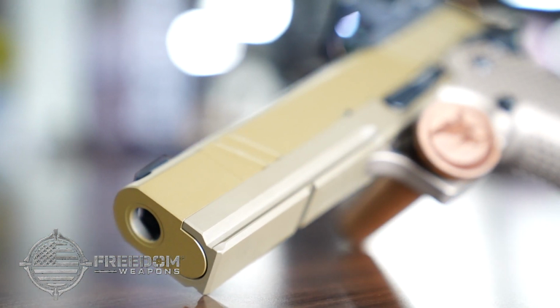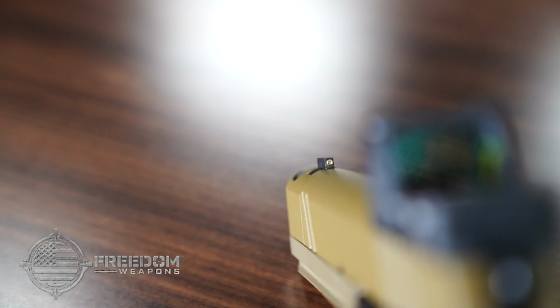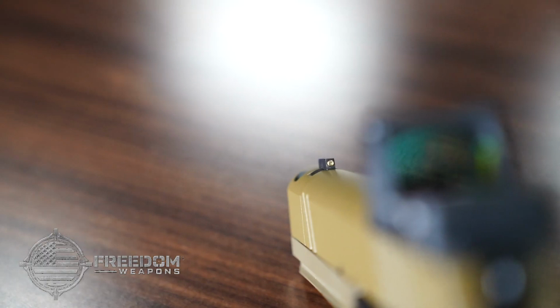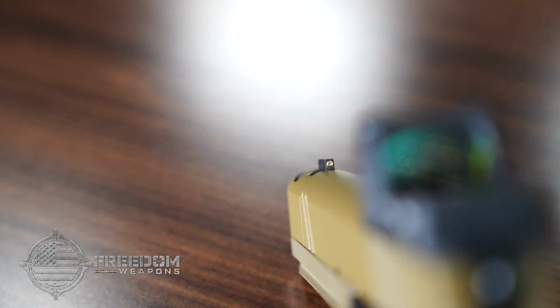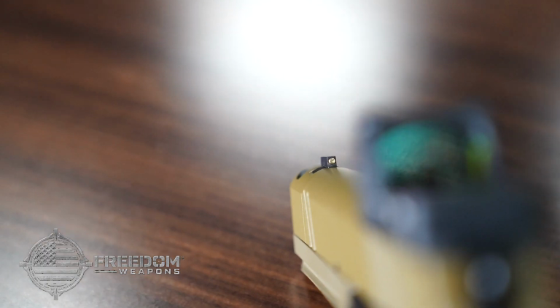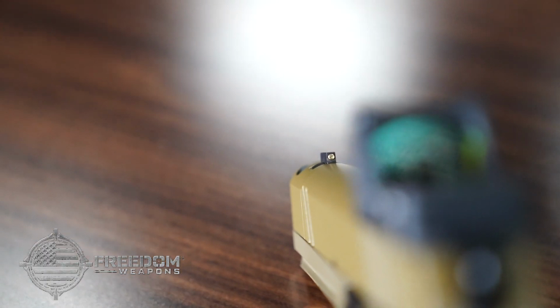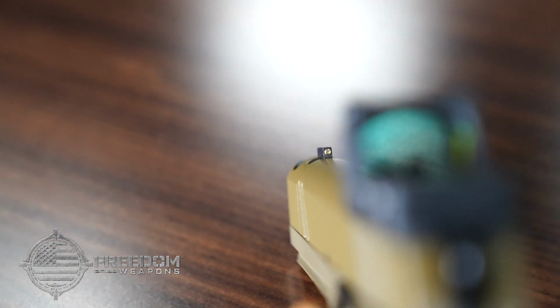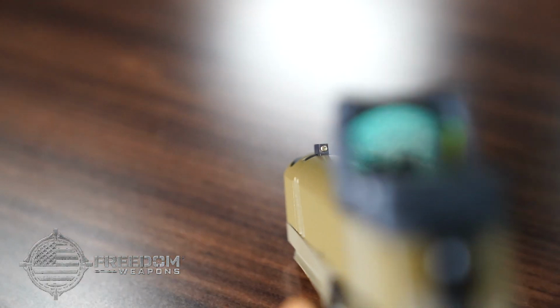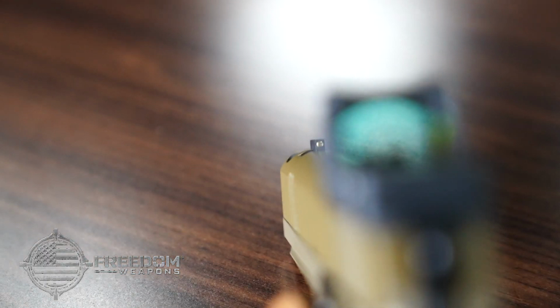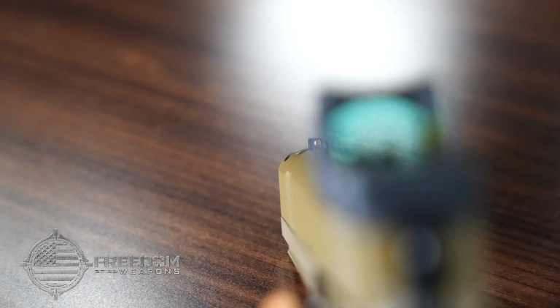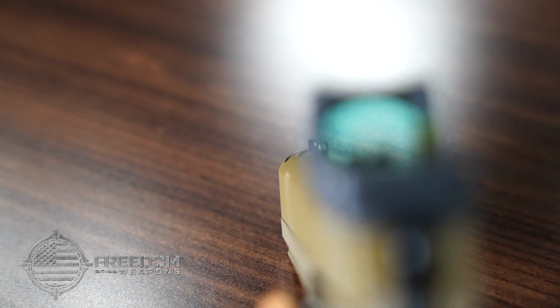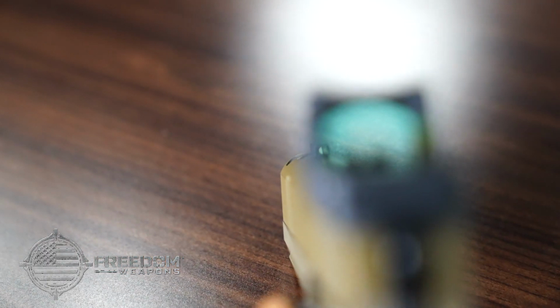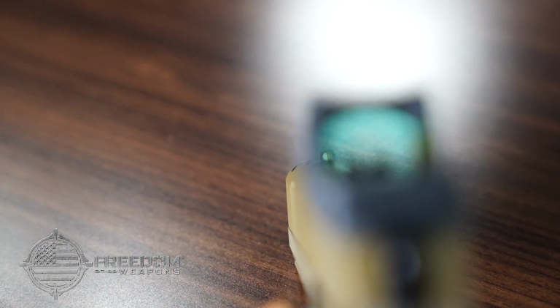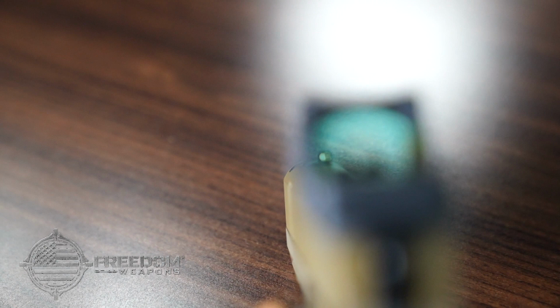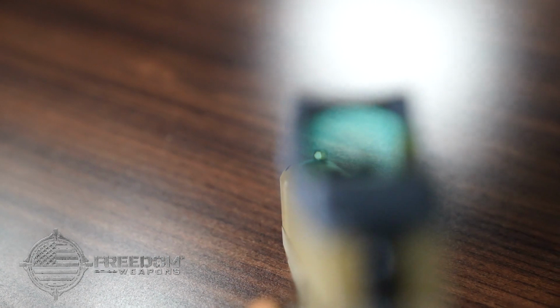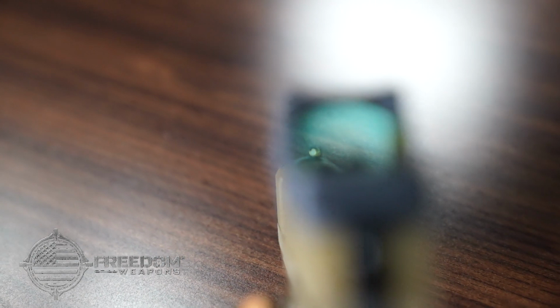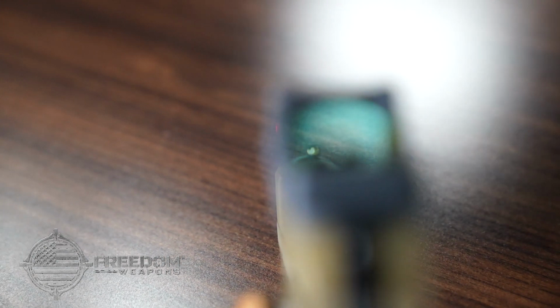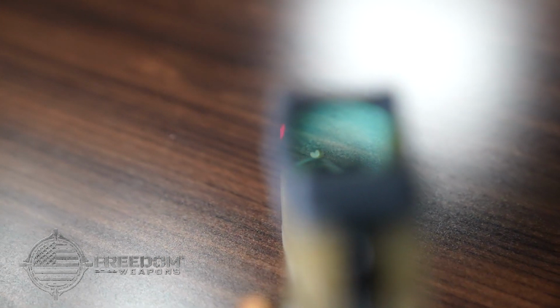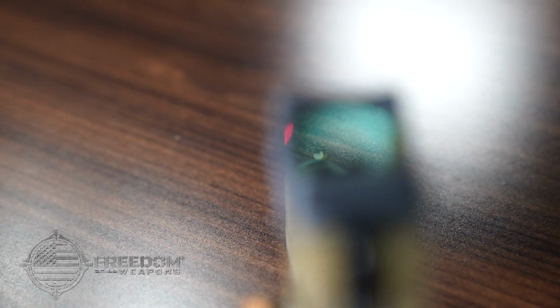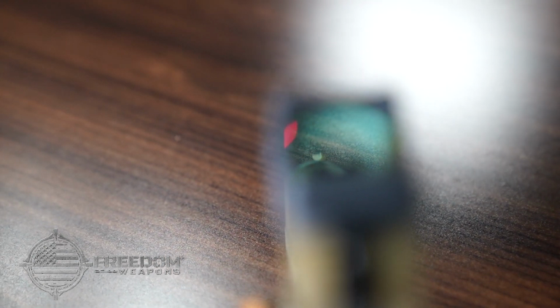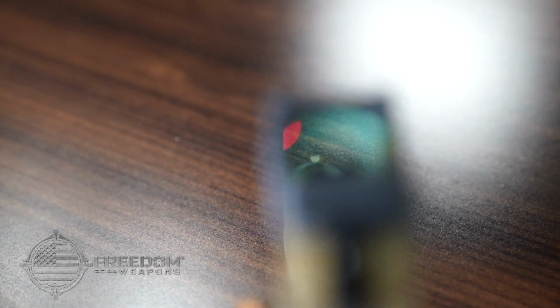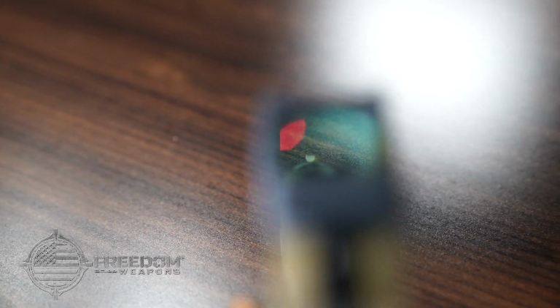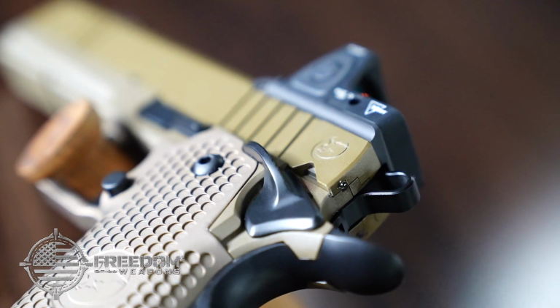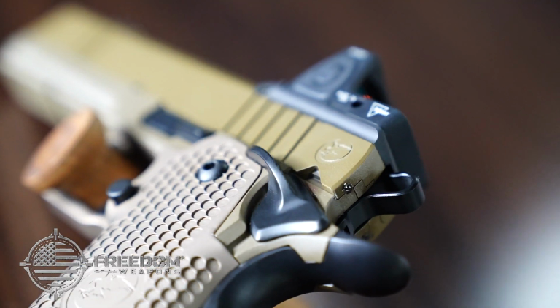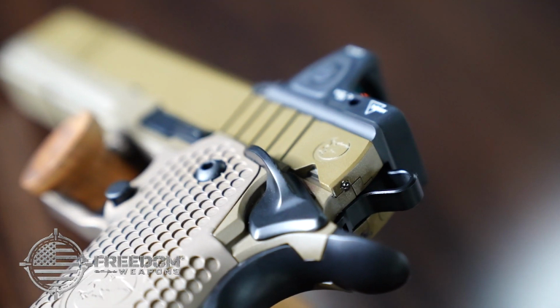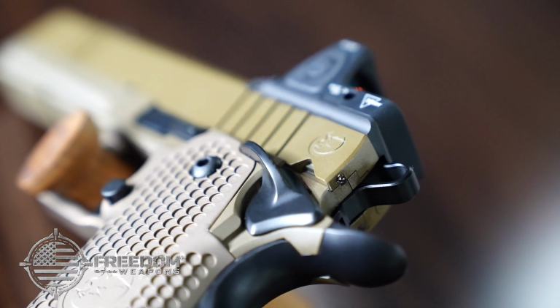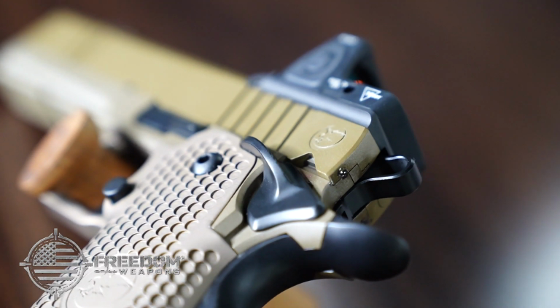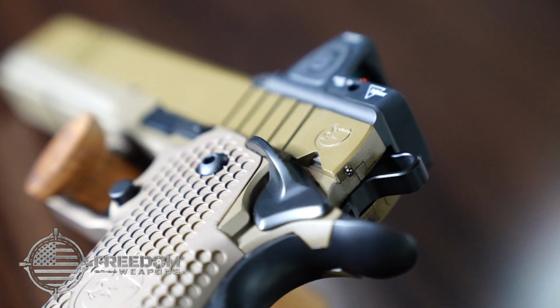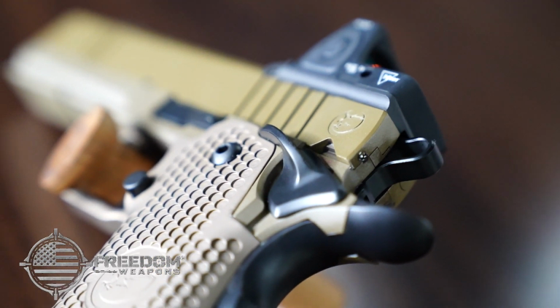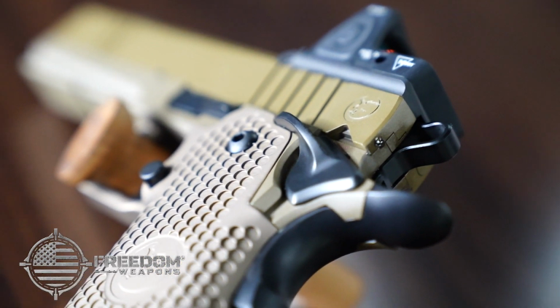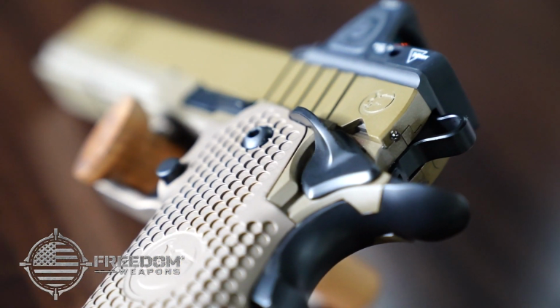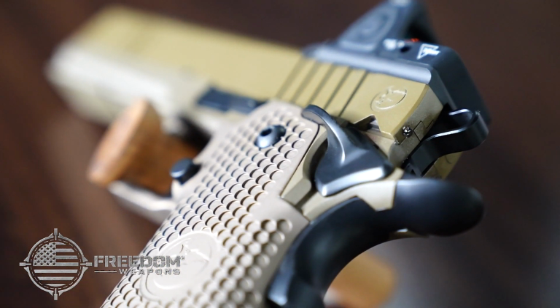The integrated optic system allows you to swap from the Heine ledge rear sight to a Trijicon RMR in minutes with no need to re-zero.